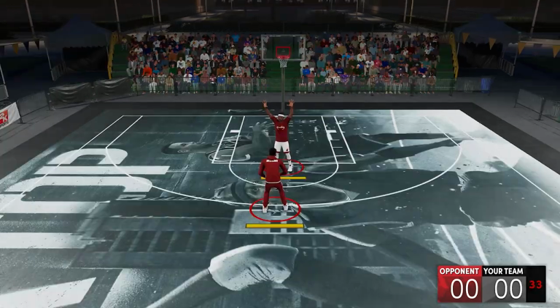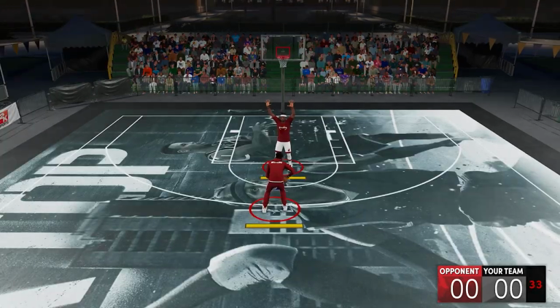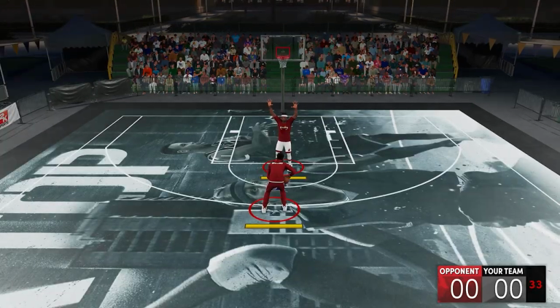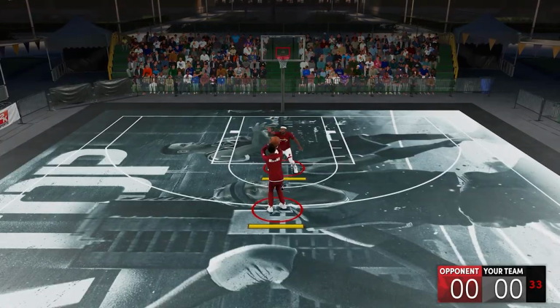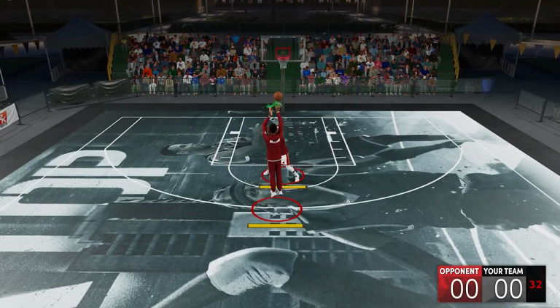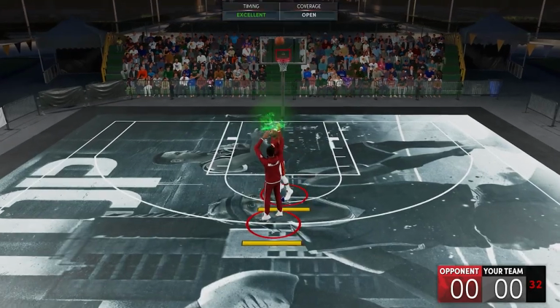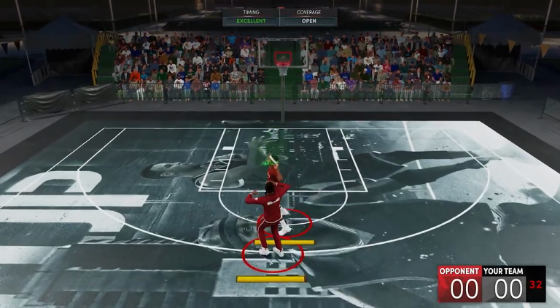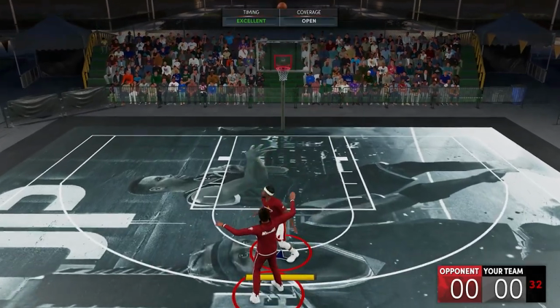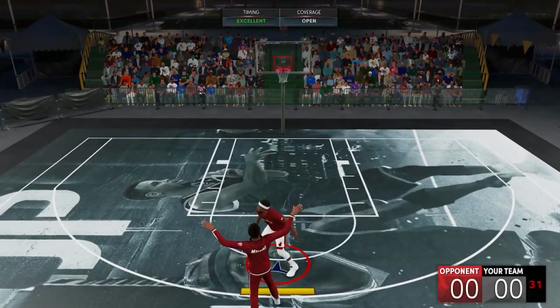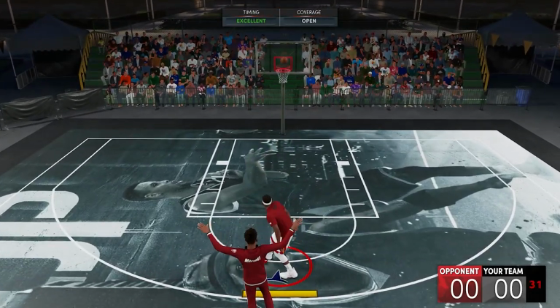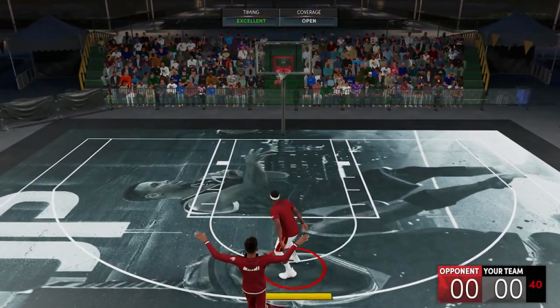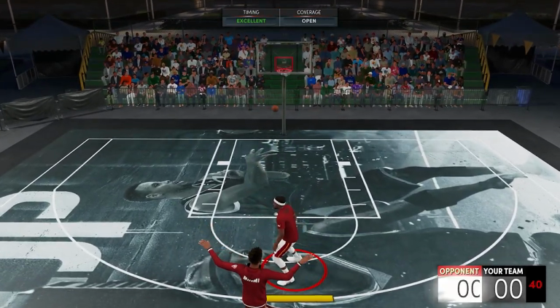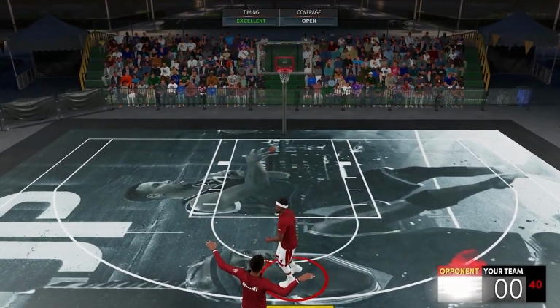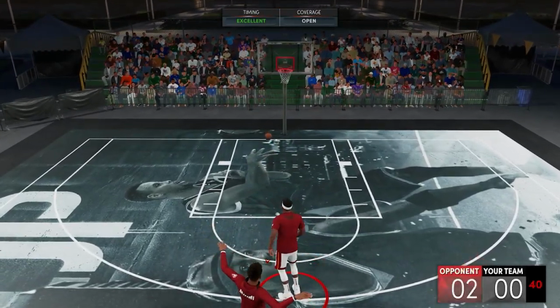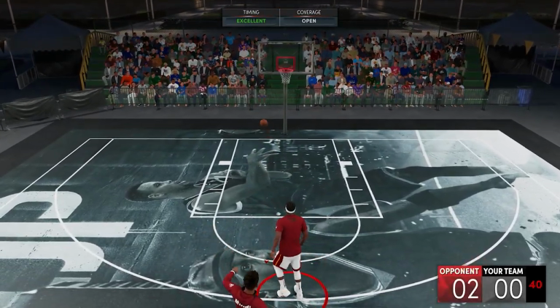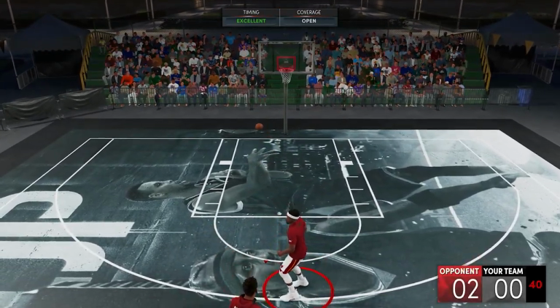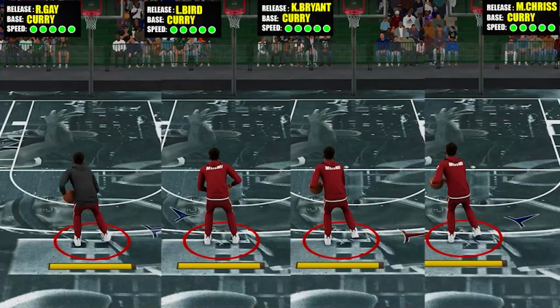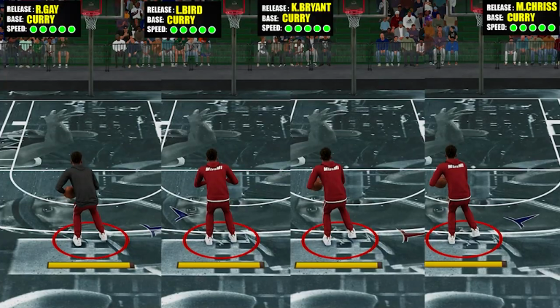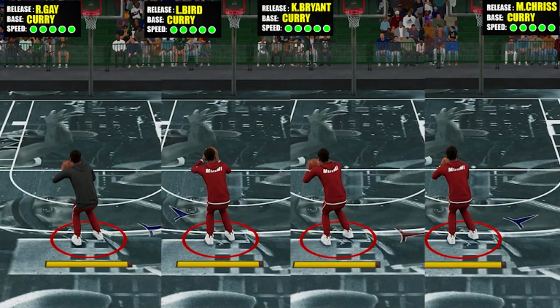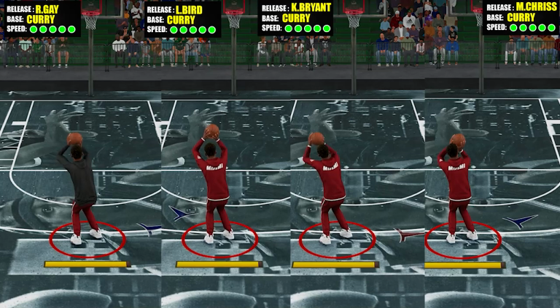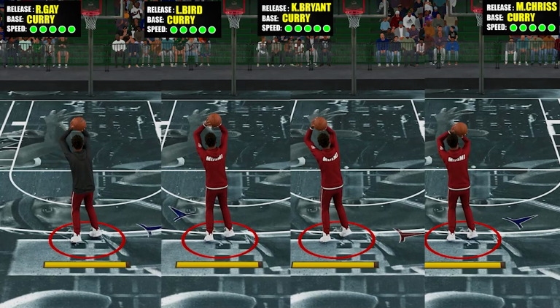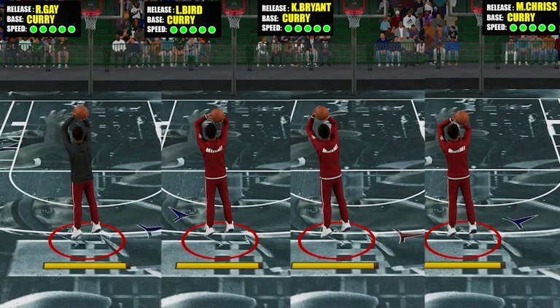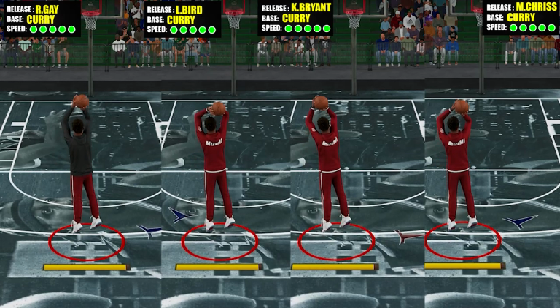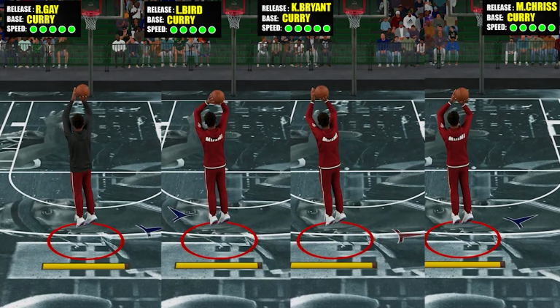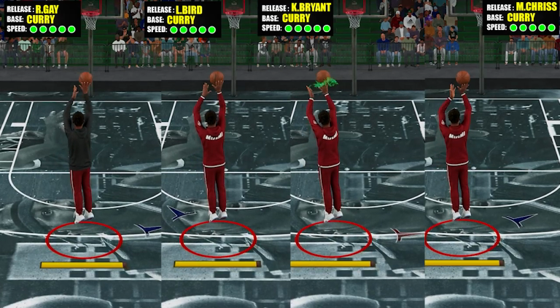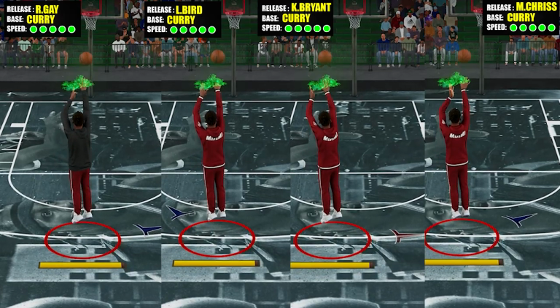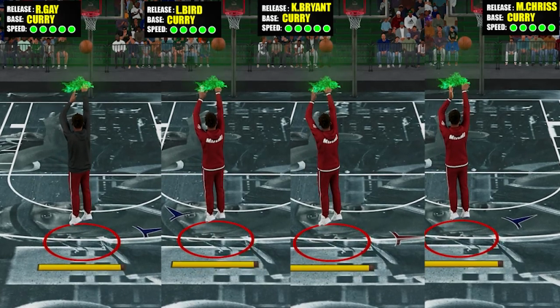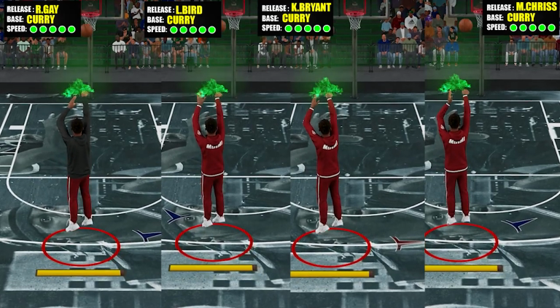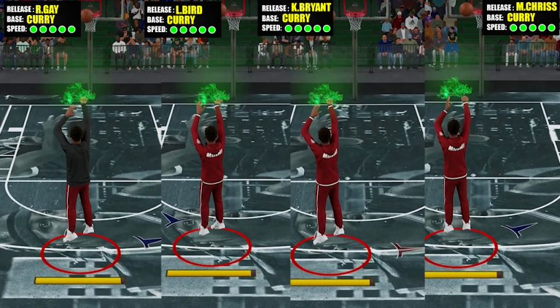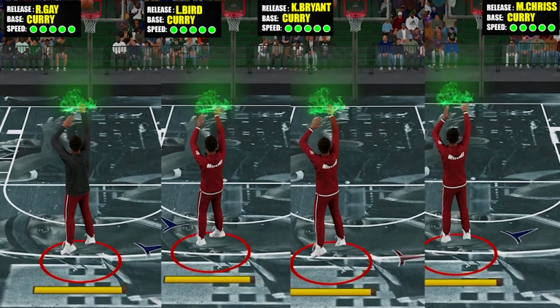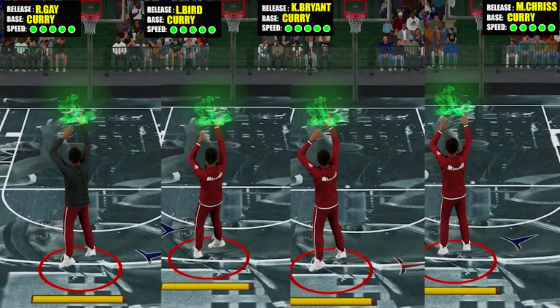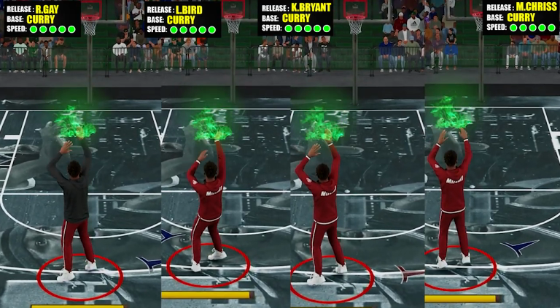Now for the shot speed, to give you a visual perspective, here you go. It's just a bit slower than Kobe and just about the same speed as Bird and Gay.